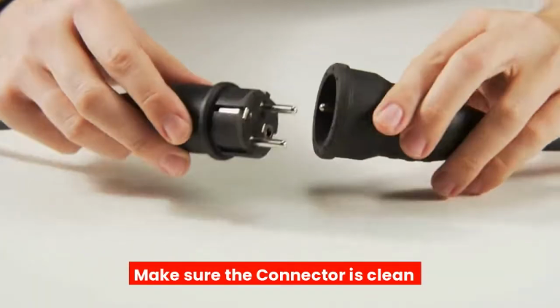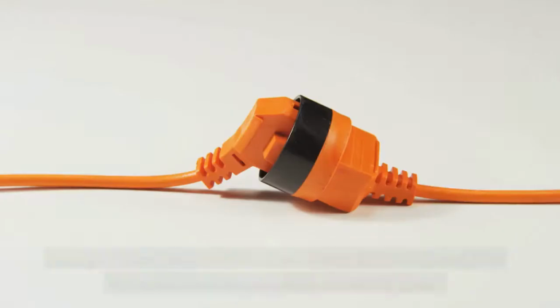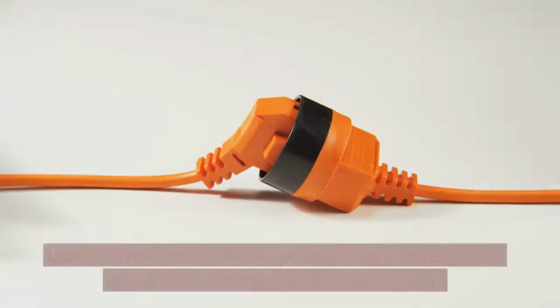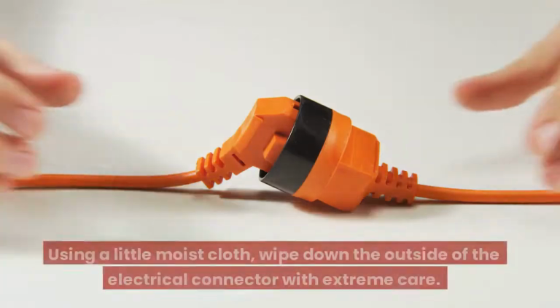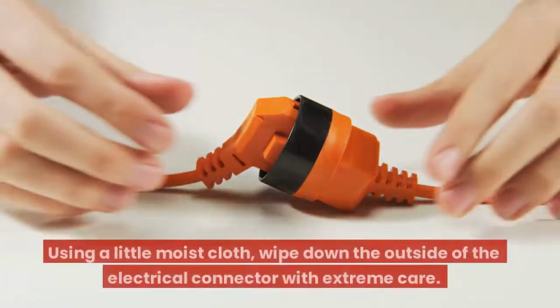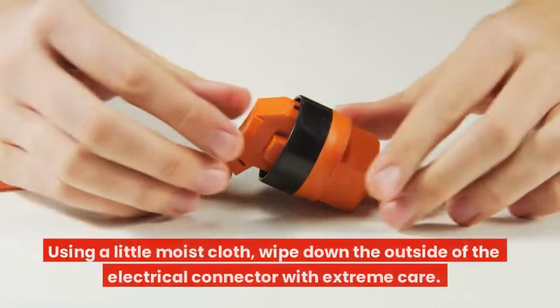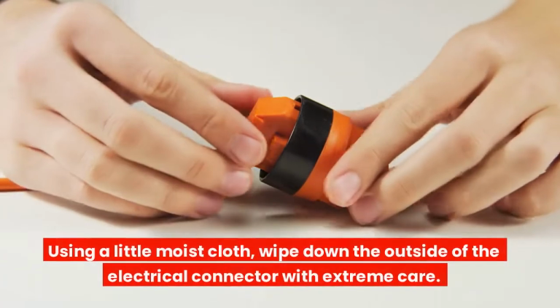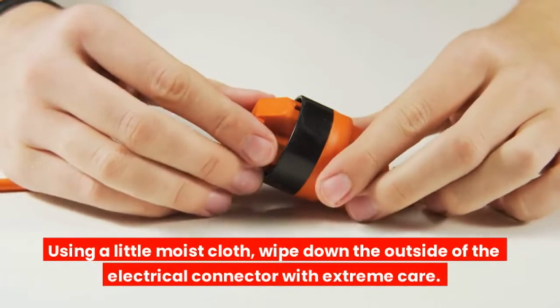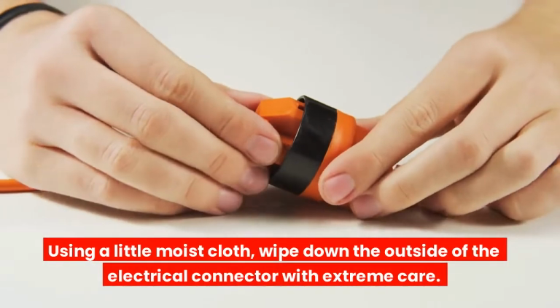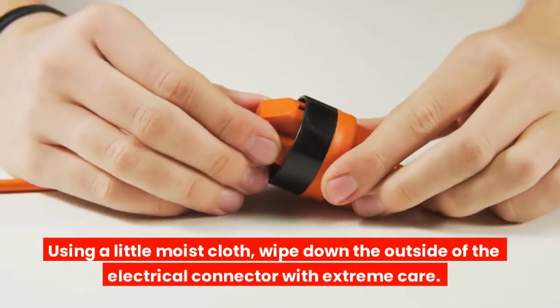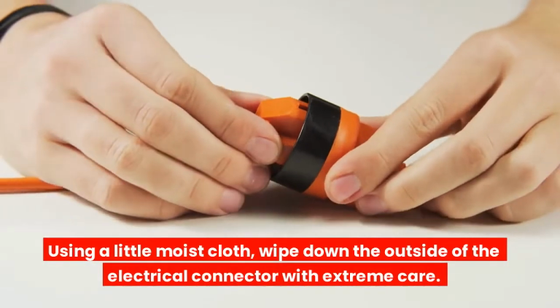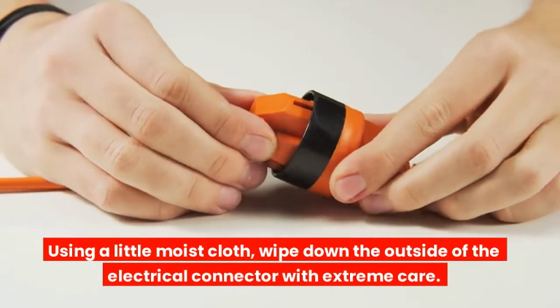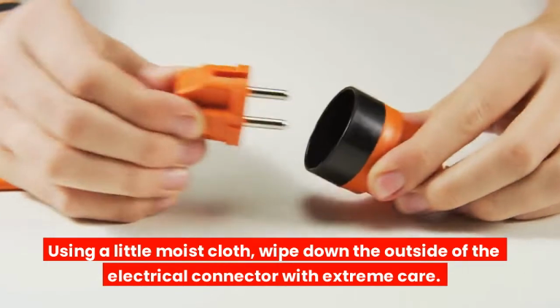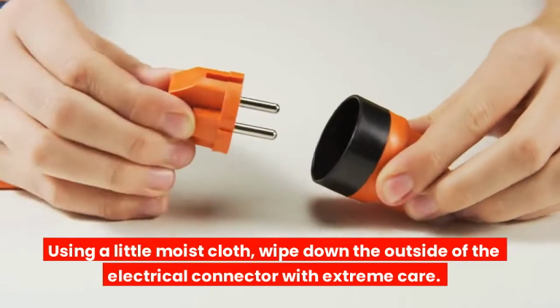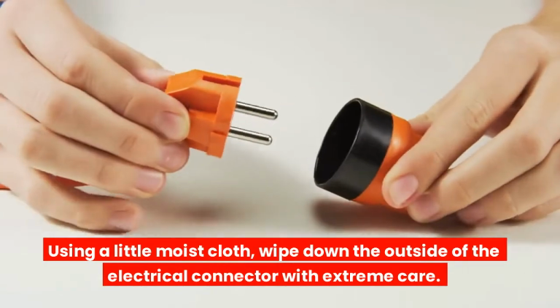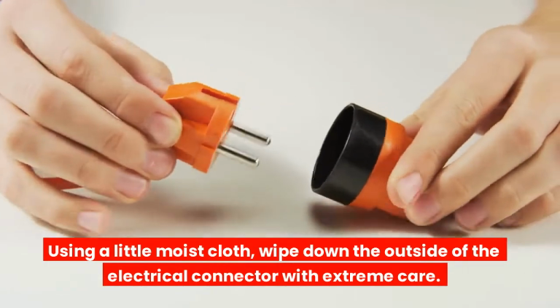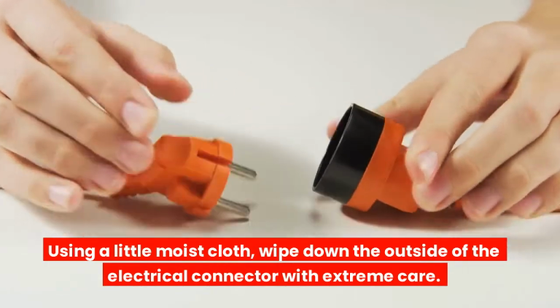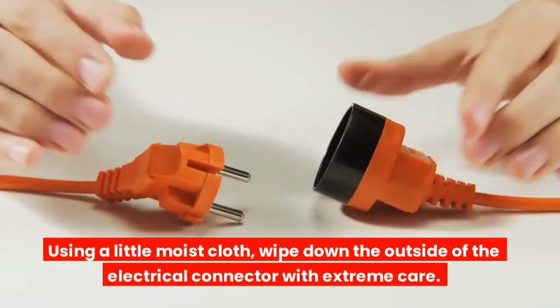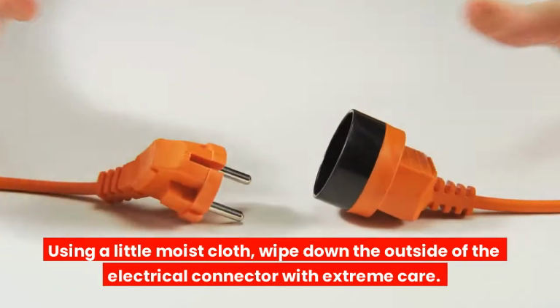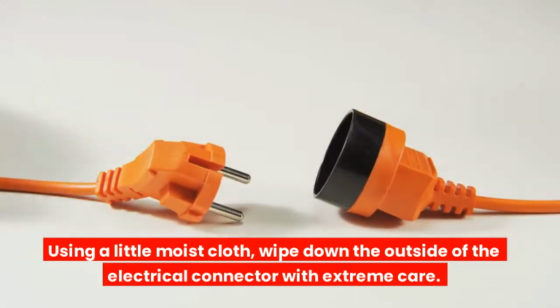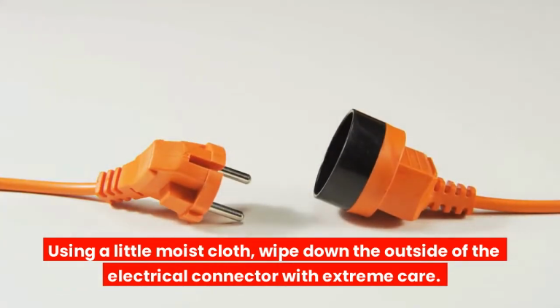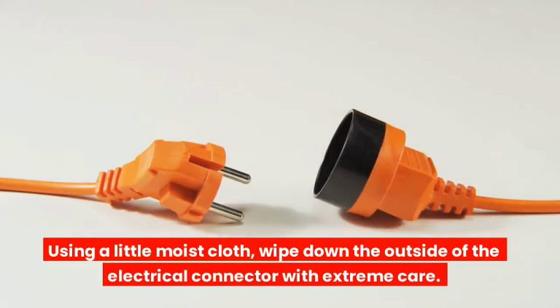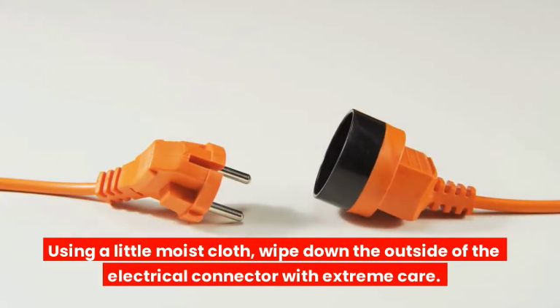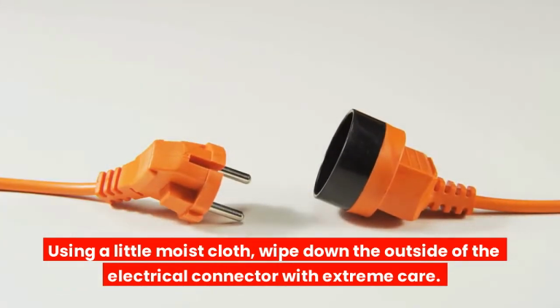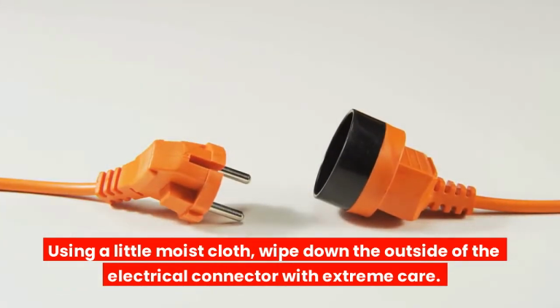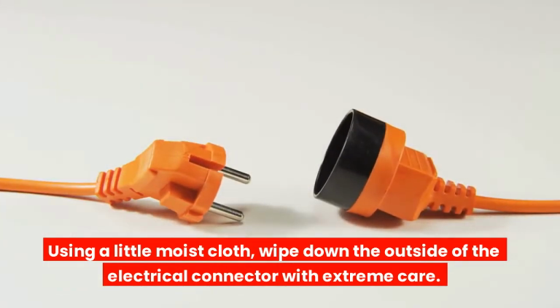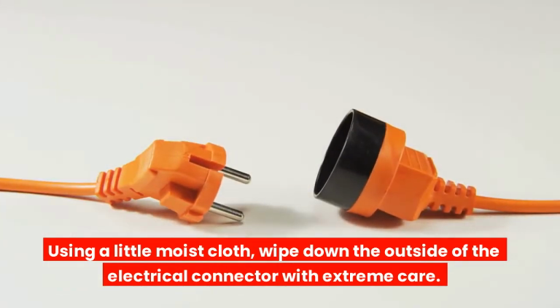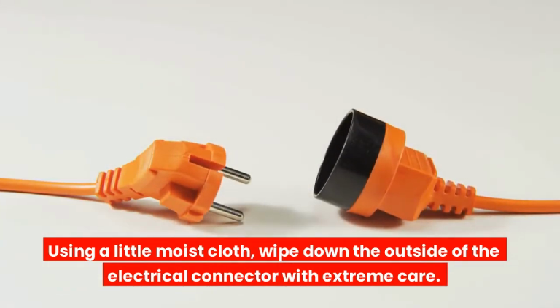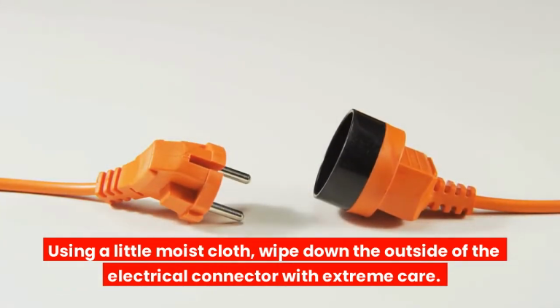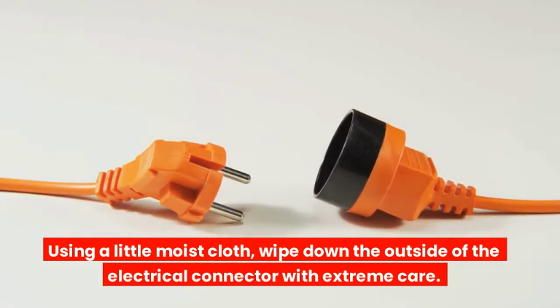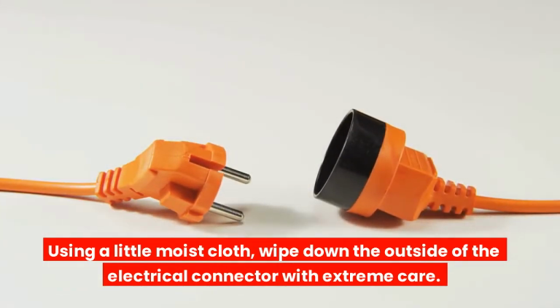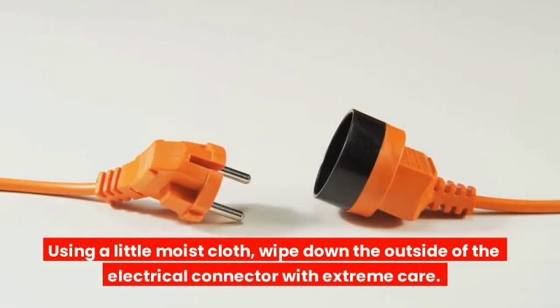Using a little moist cloth, wipe down the outside of the electrical connector with extreme care.